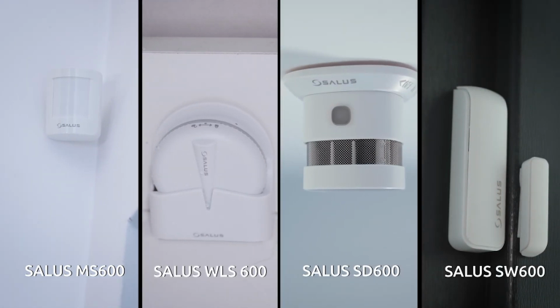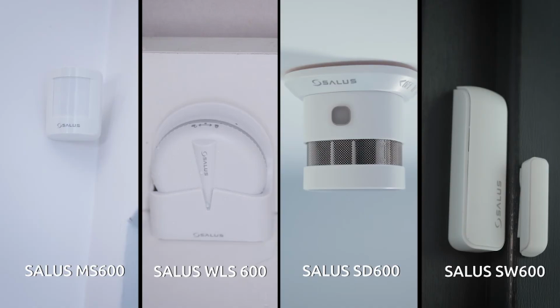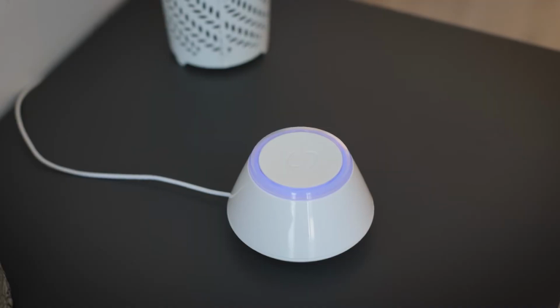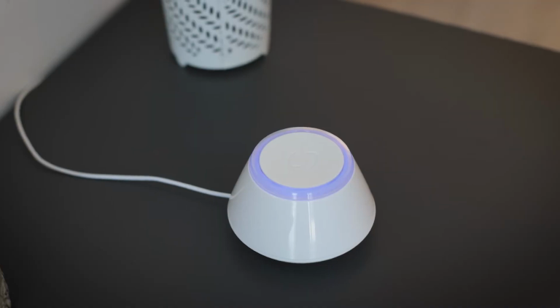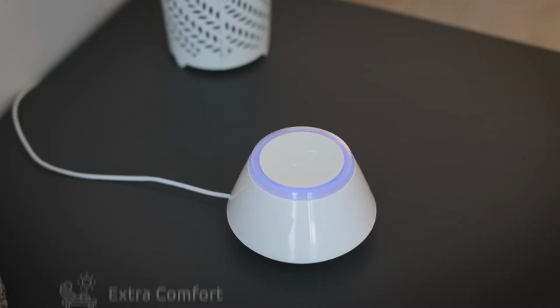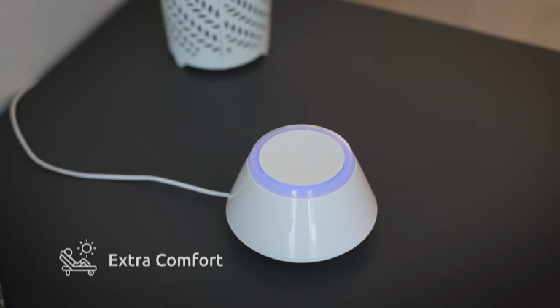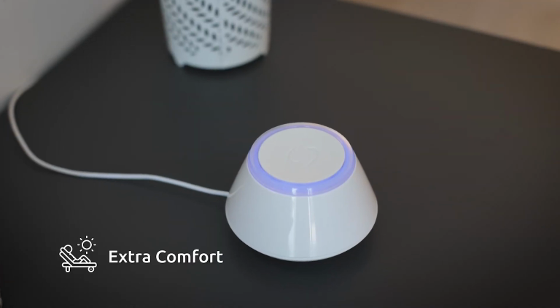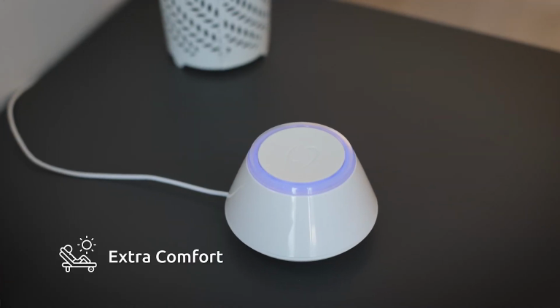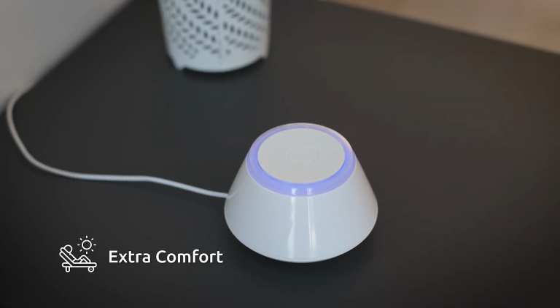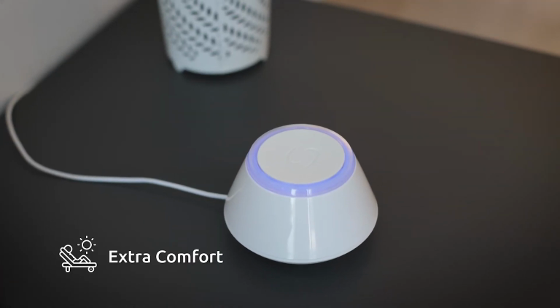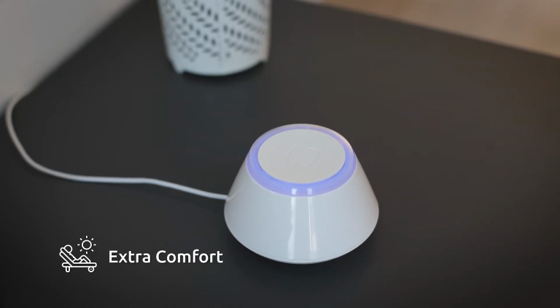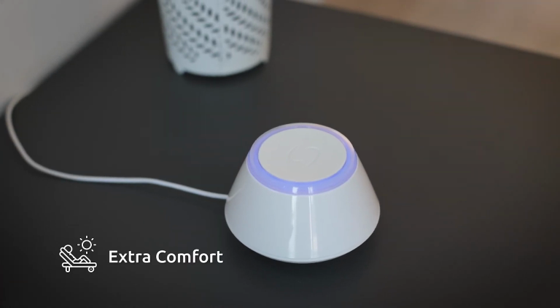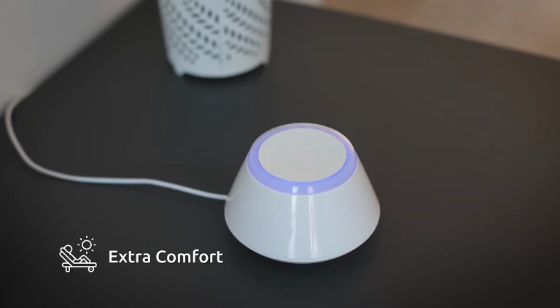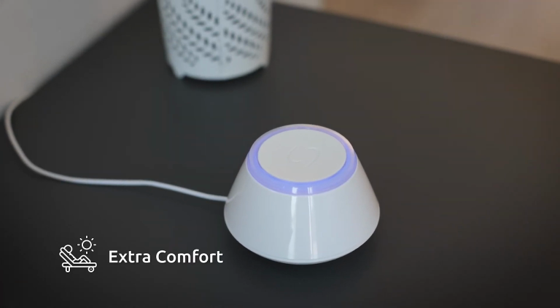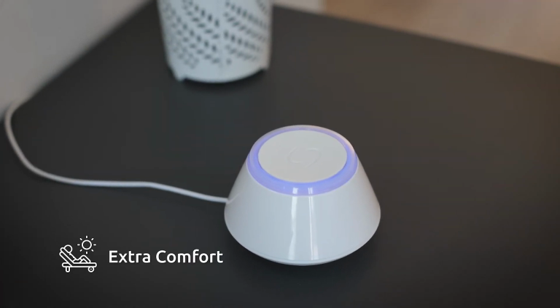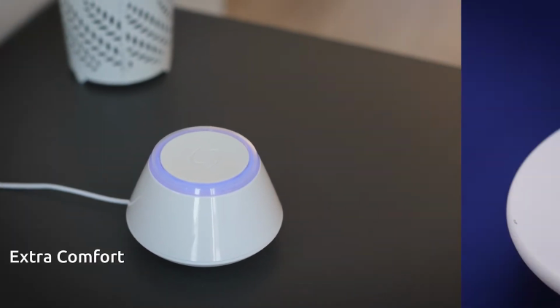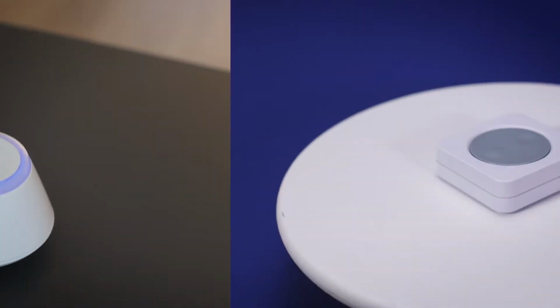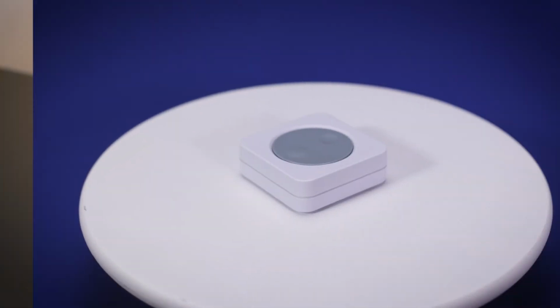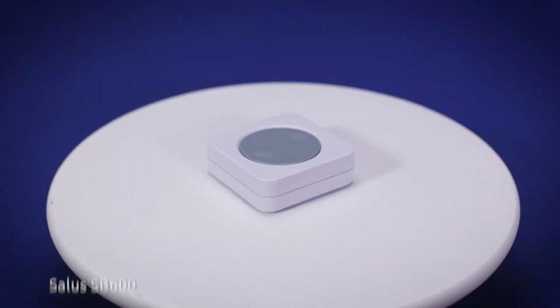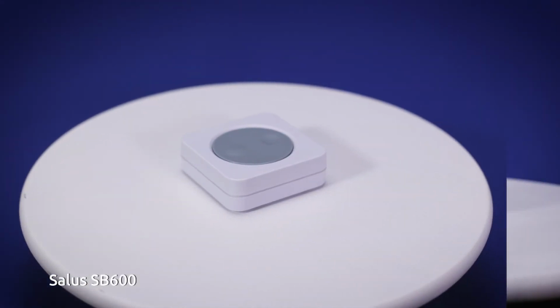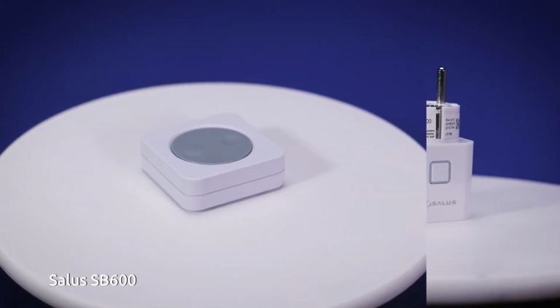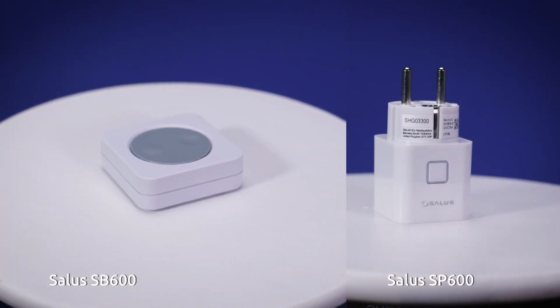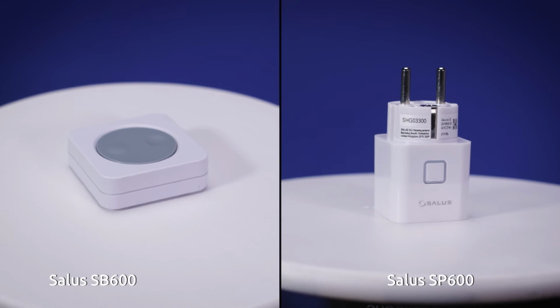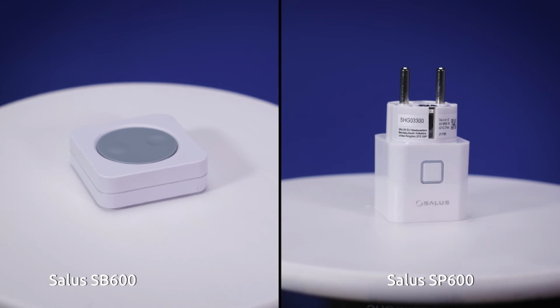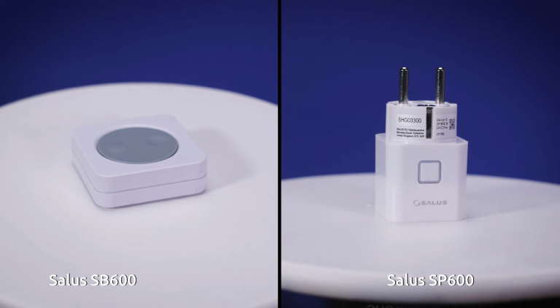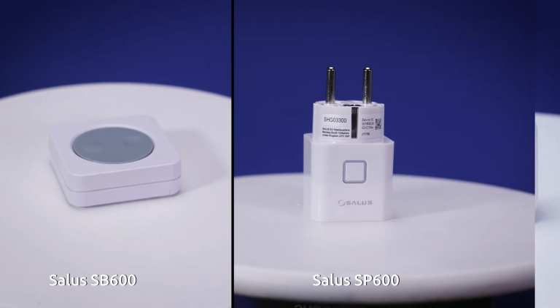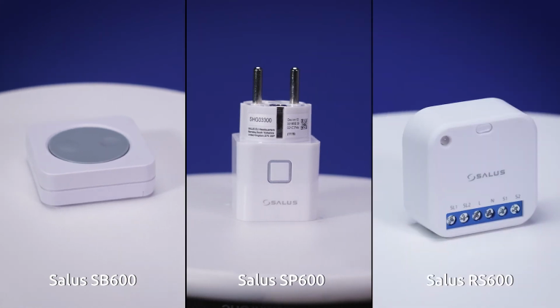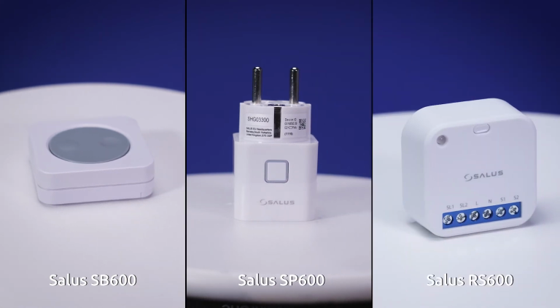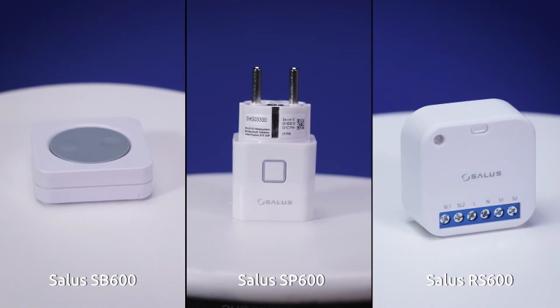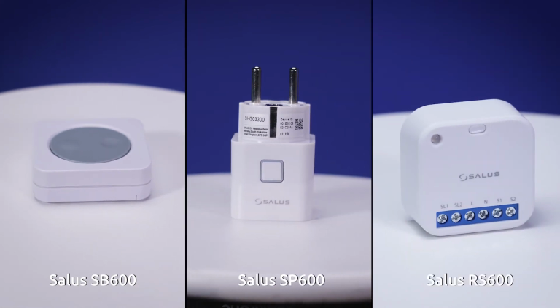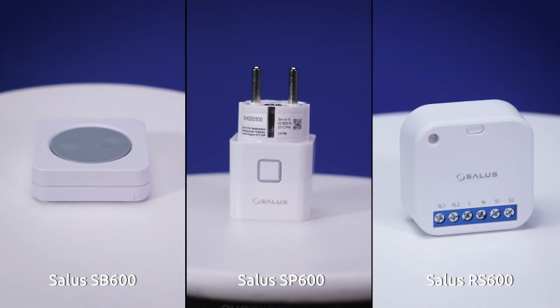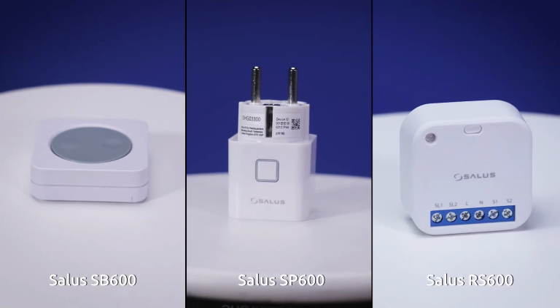Add features and control to your smart home by including smart buttons, smart plugs, relays, and roller shutter control.